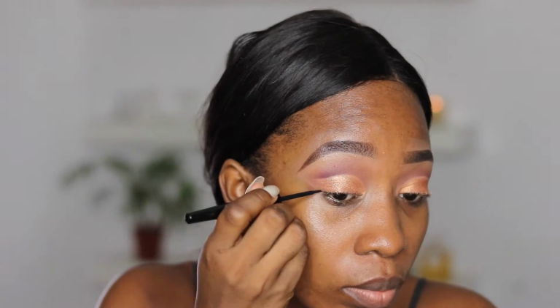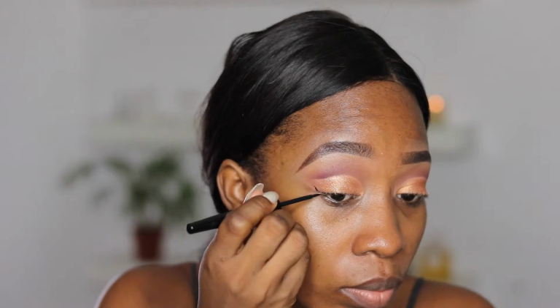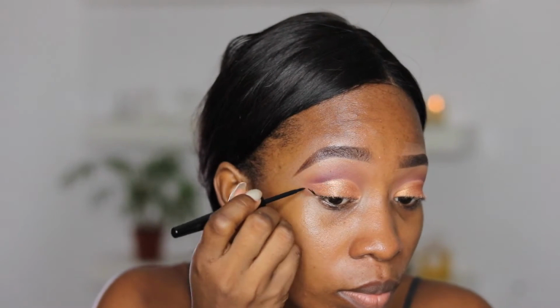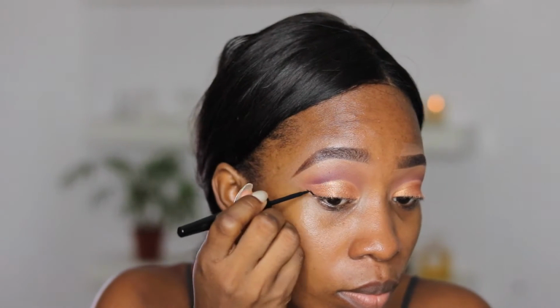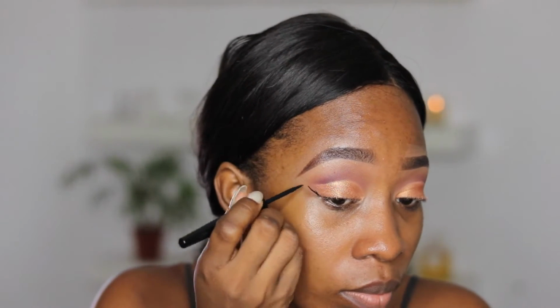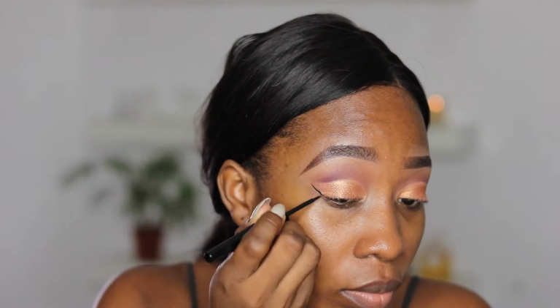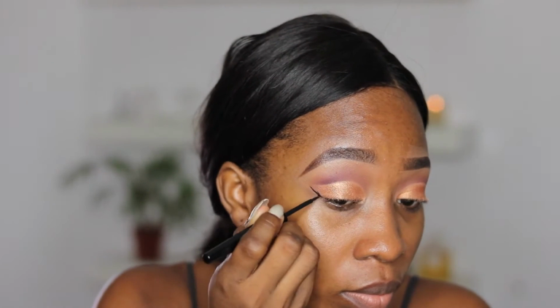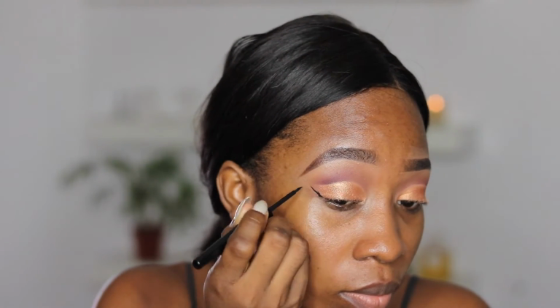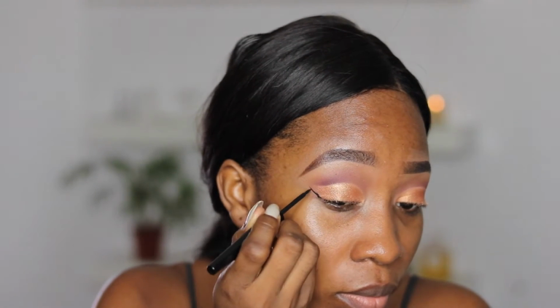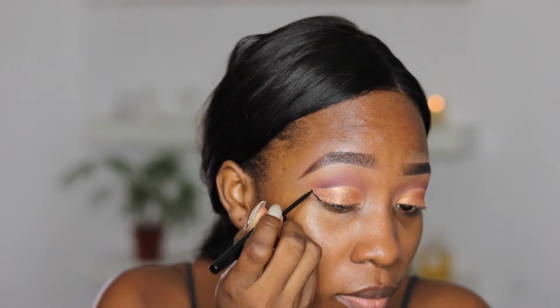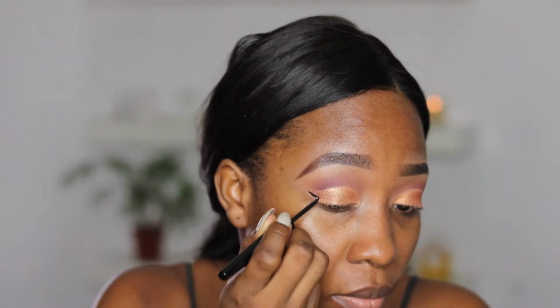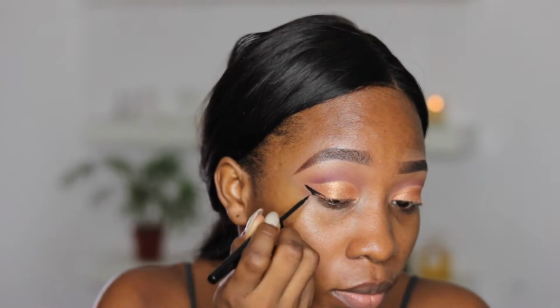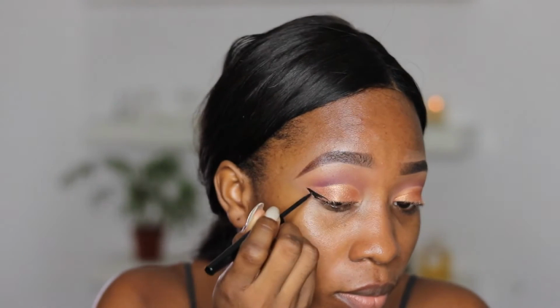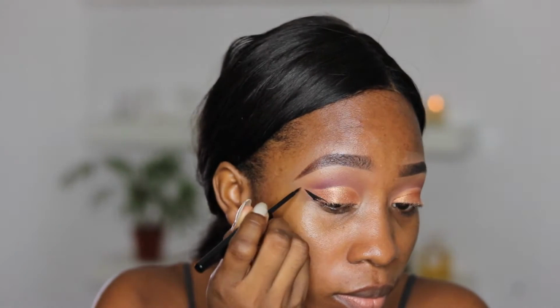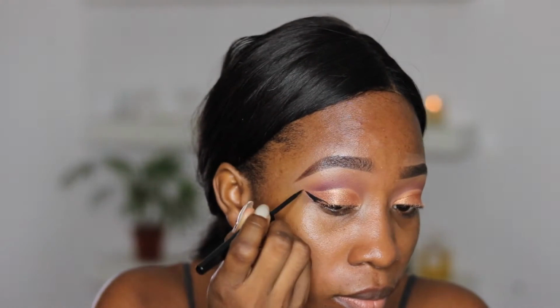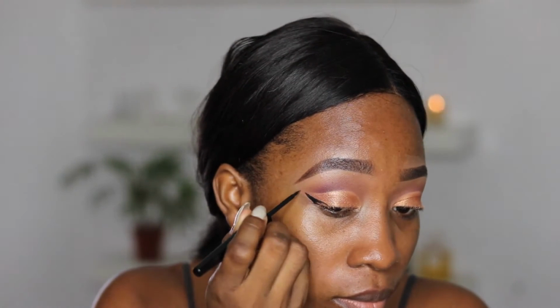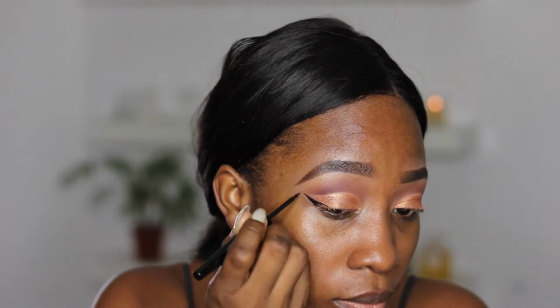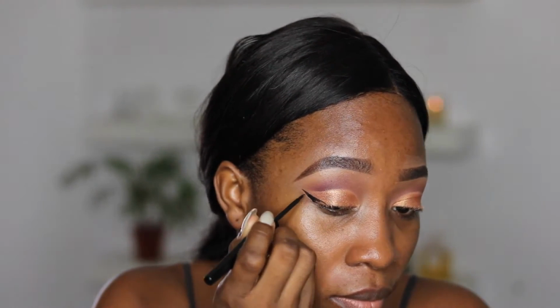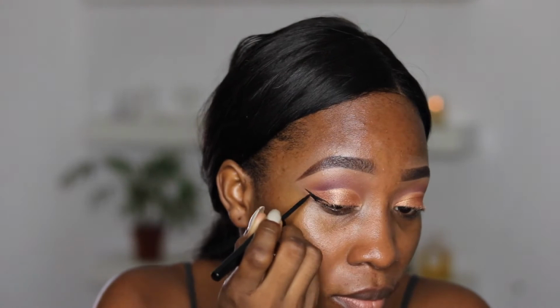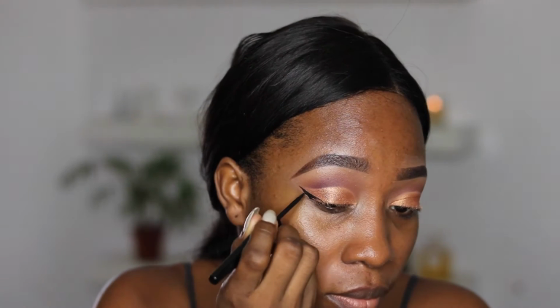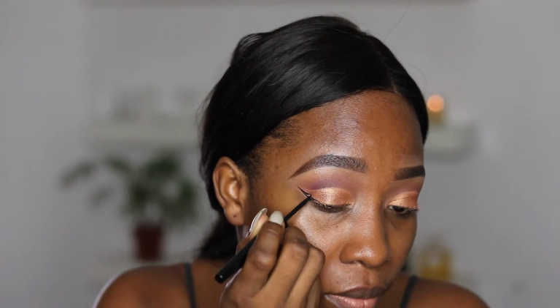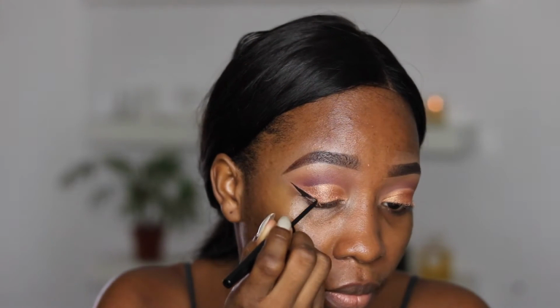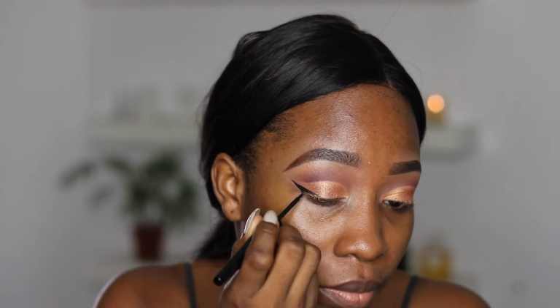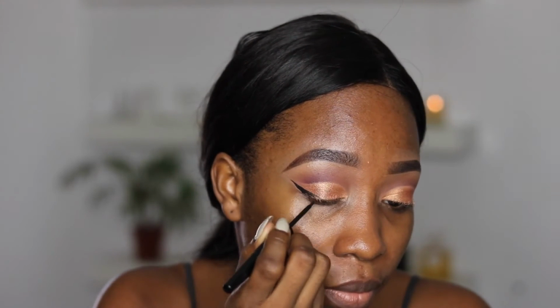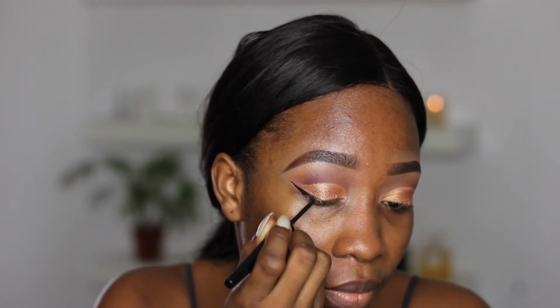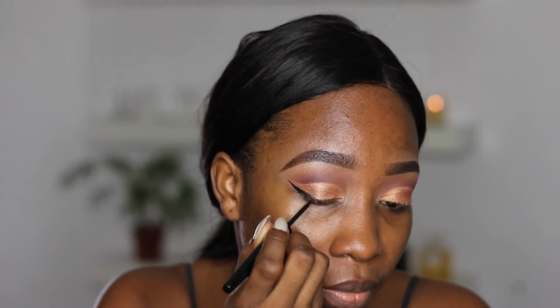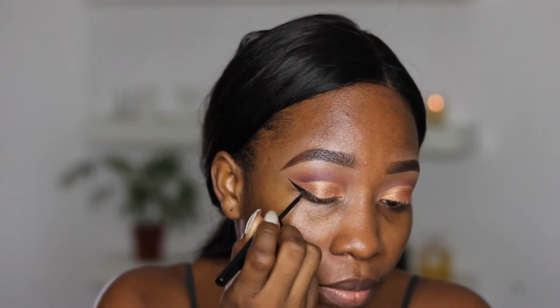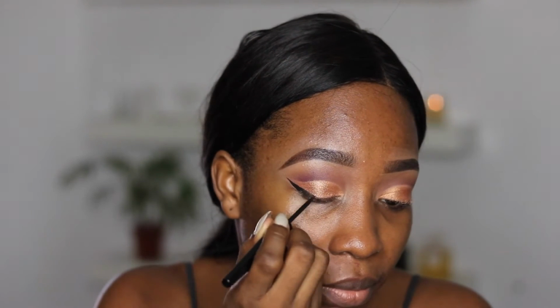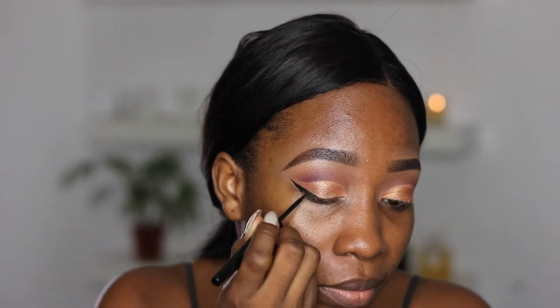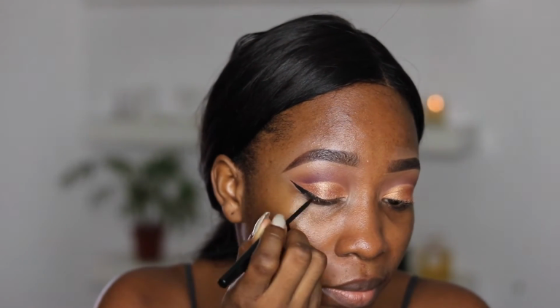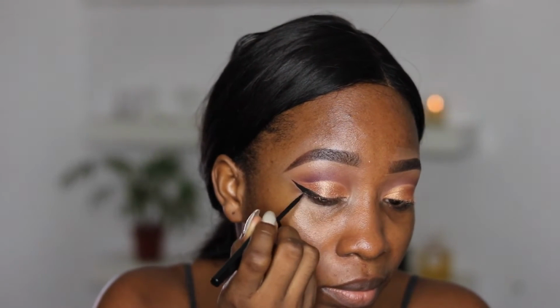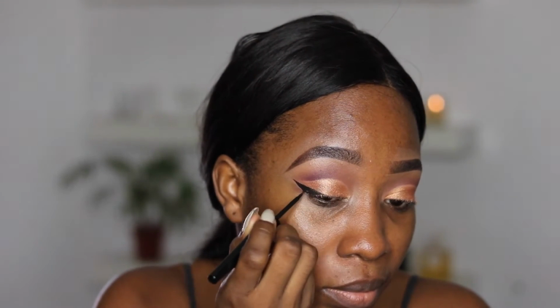Now I'm going in with a liquid liner and I'm just creating a very nice wing.